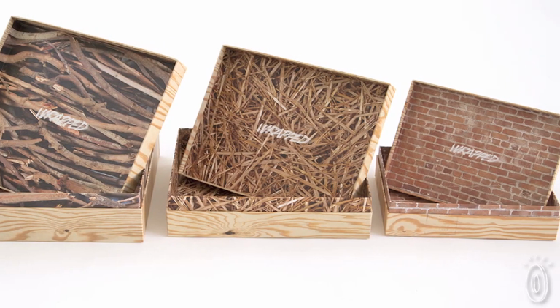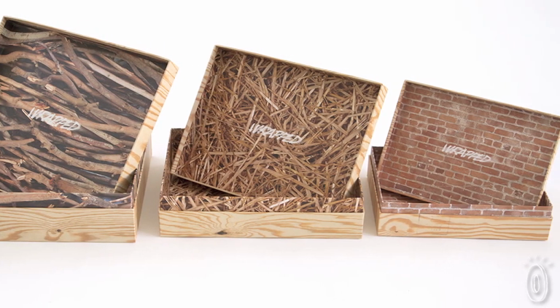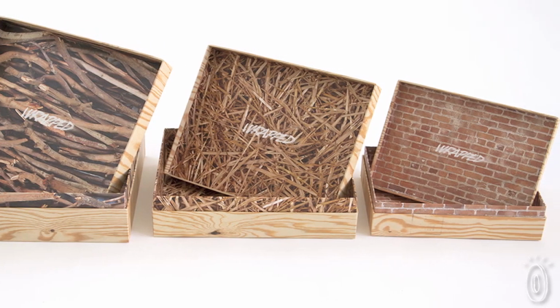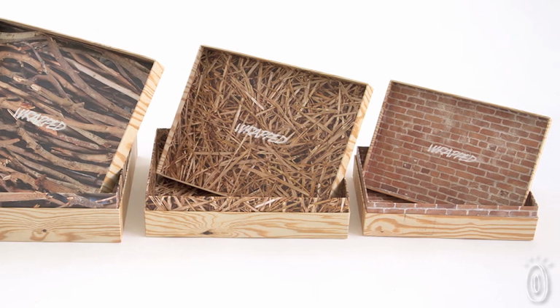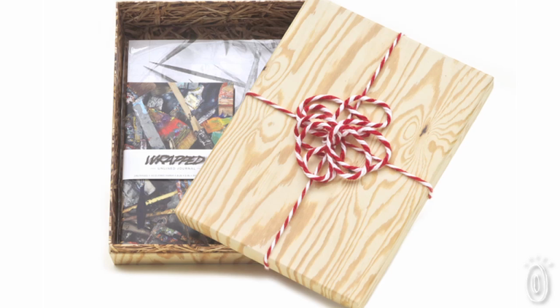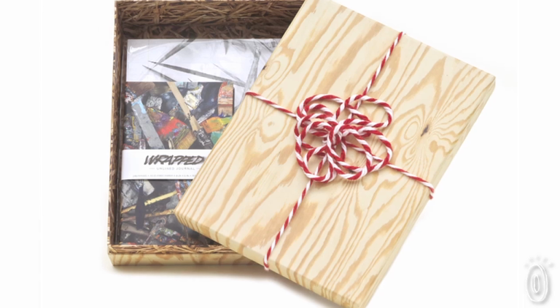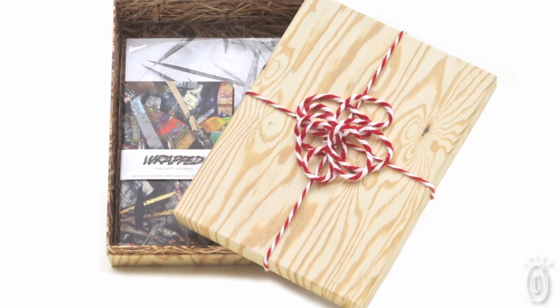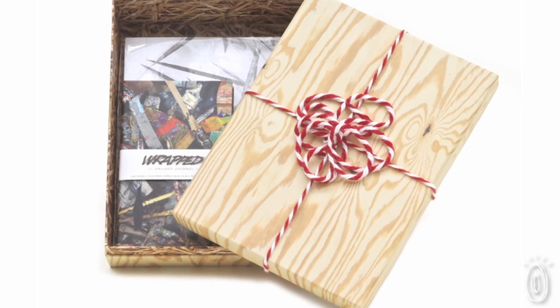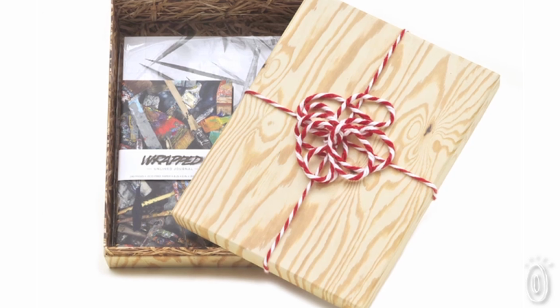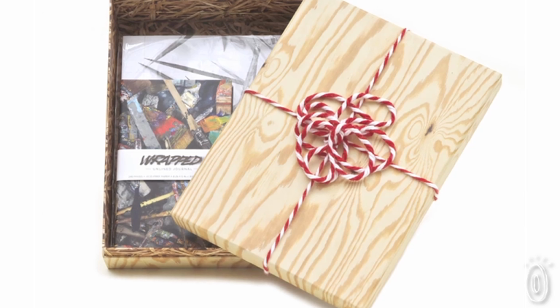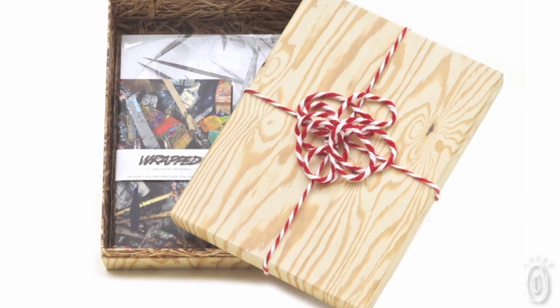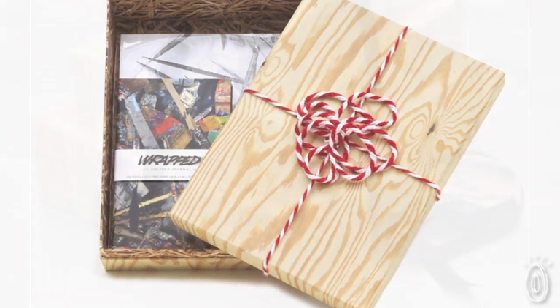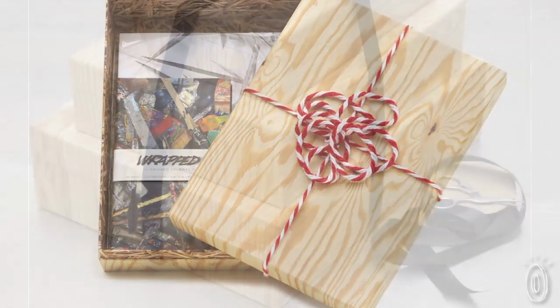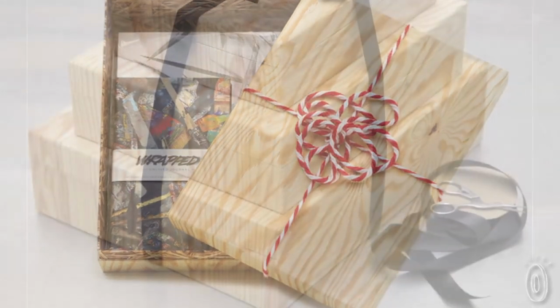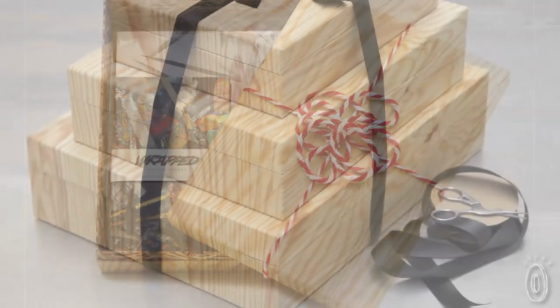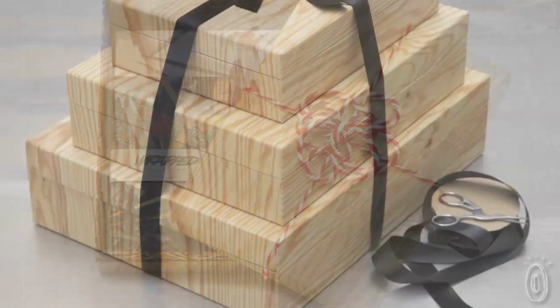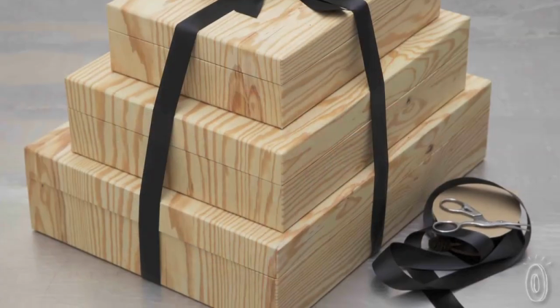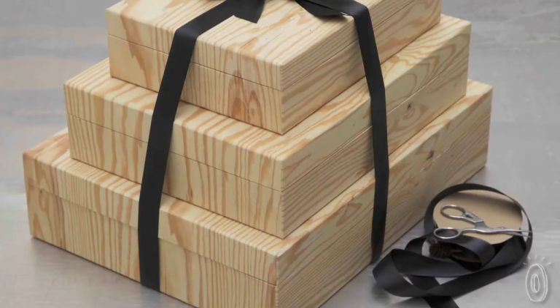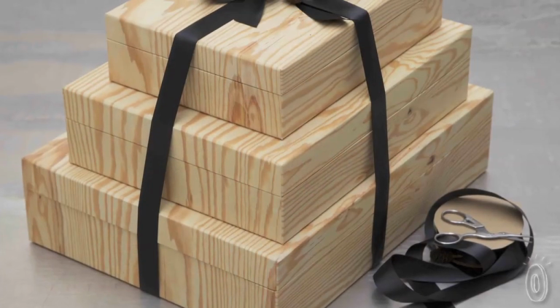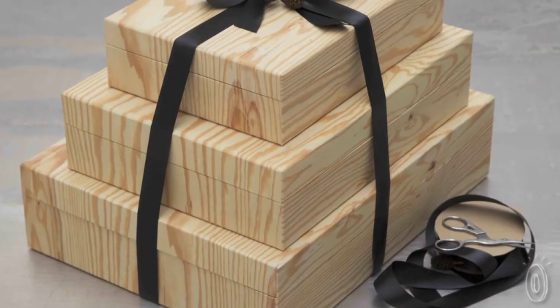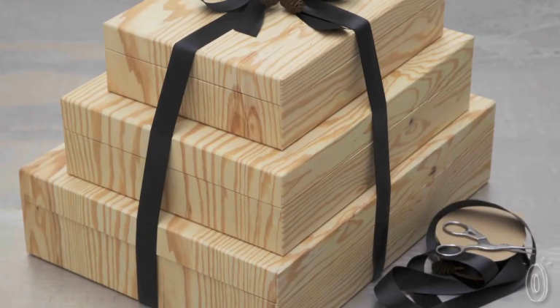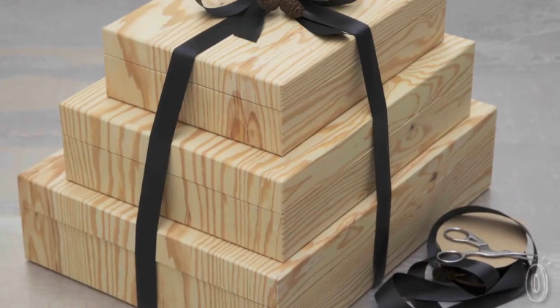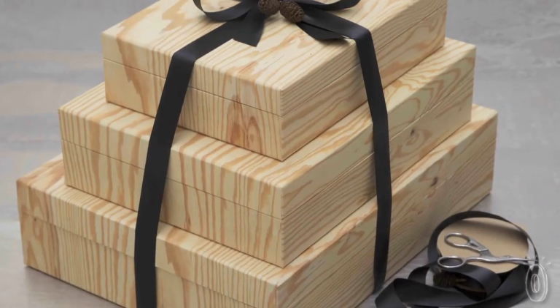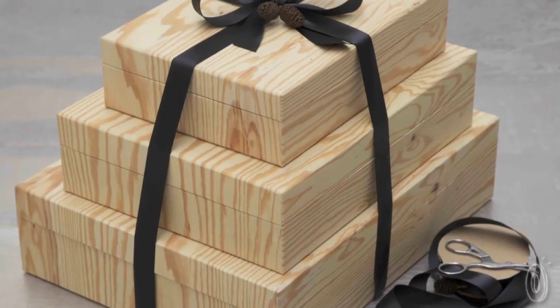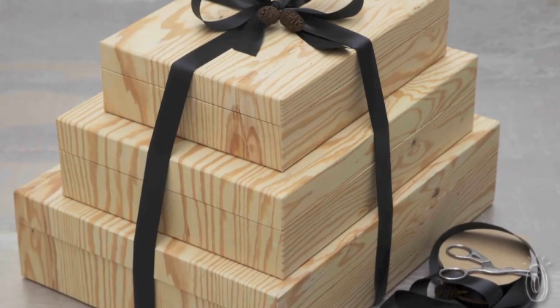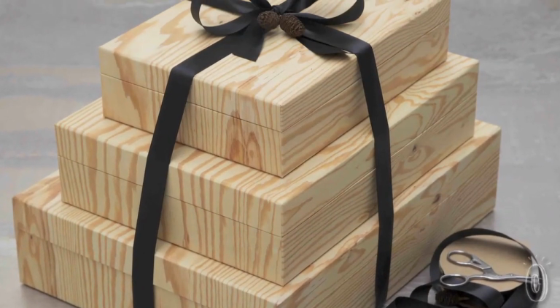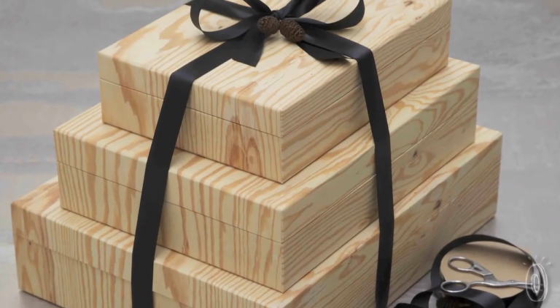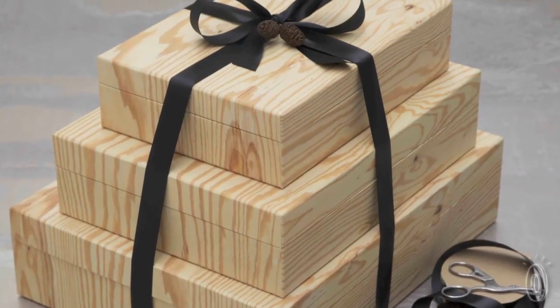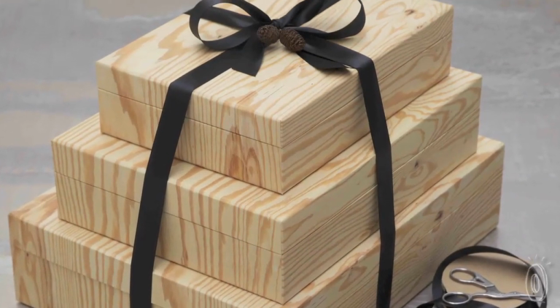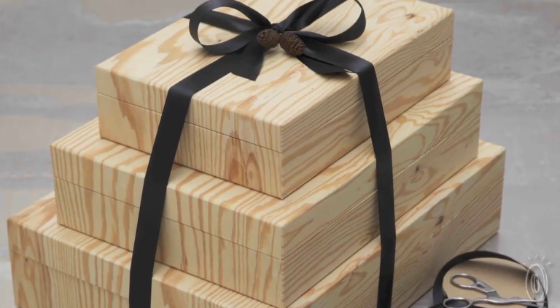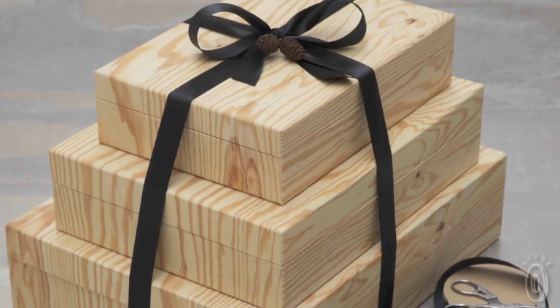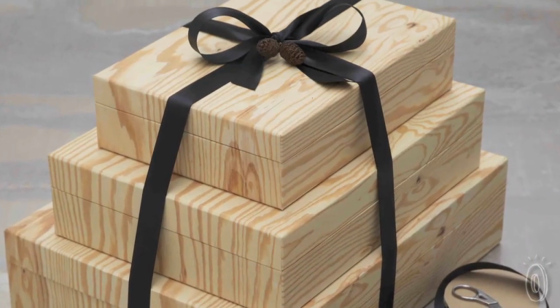They make any present distinctive, and after it's open, you can repurpose them as a decorative item, keepsake, or organizer.